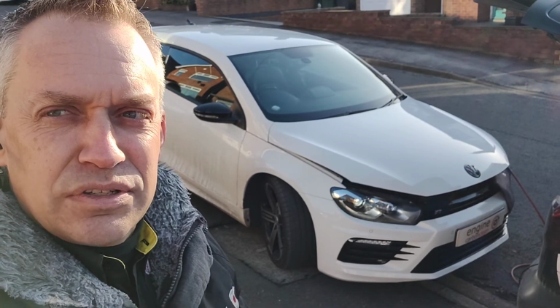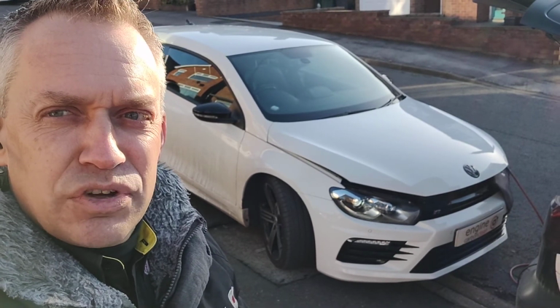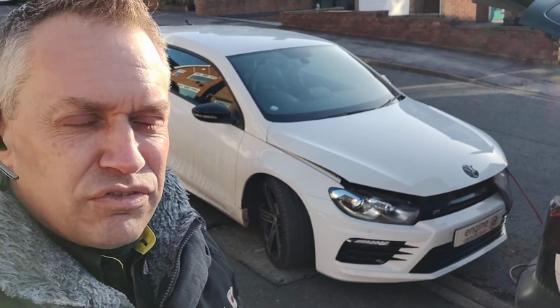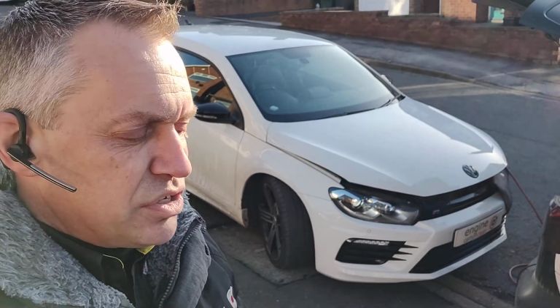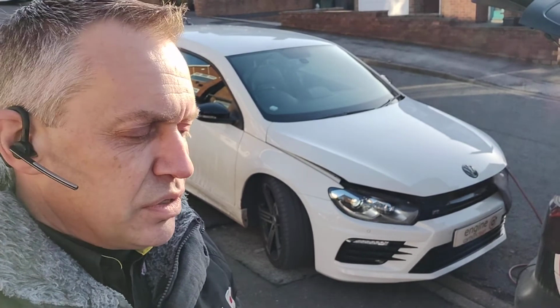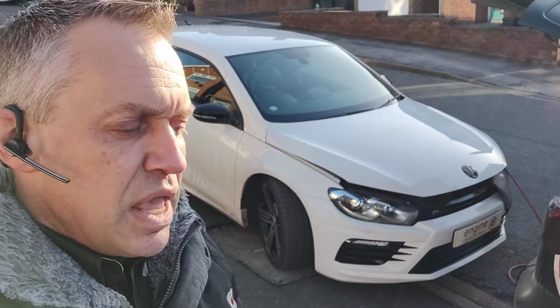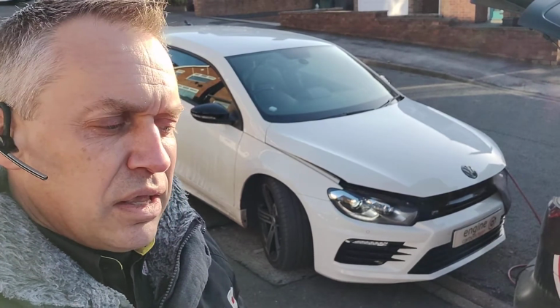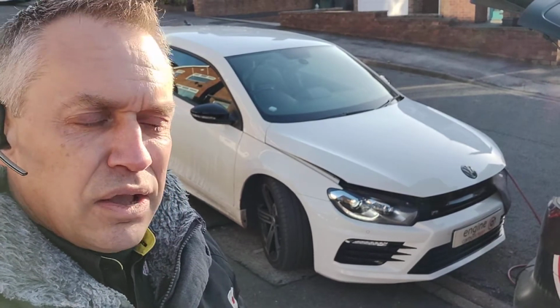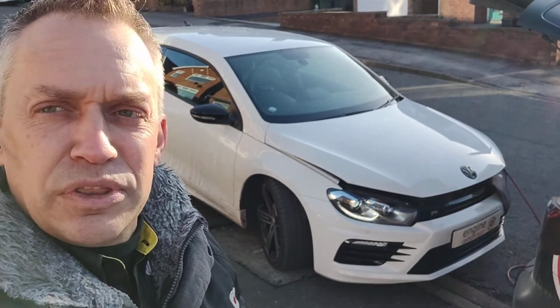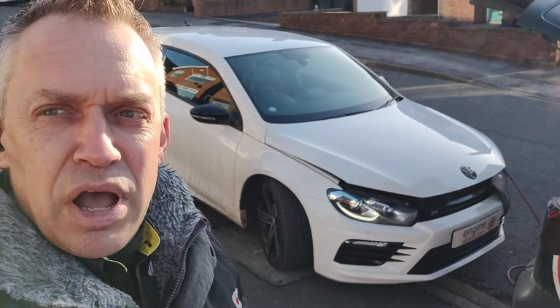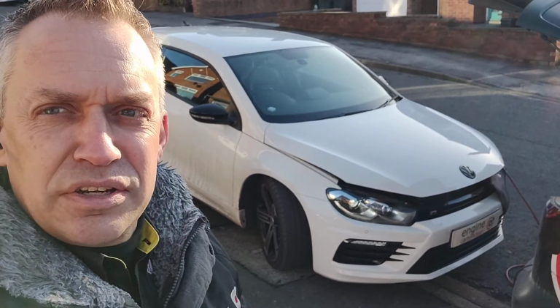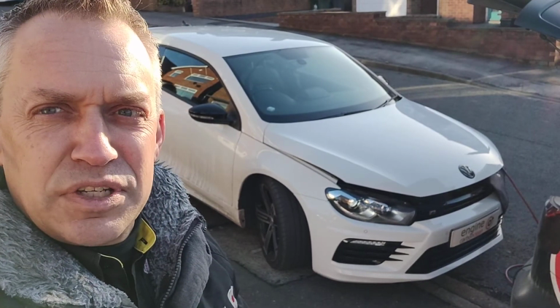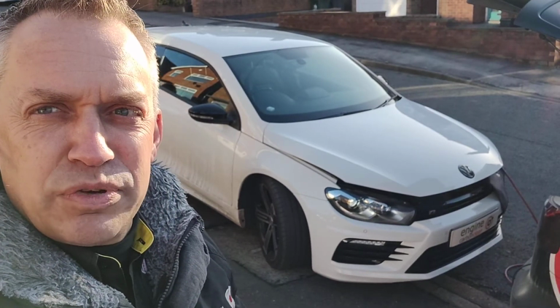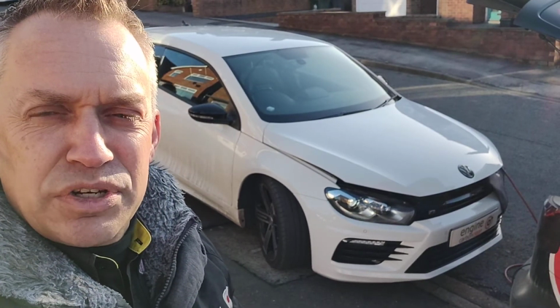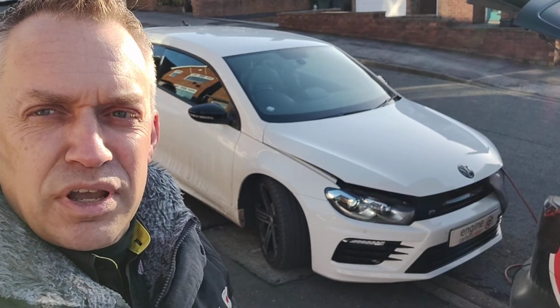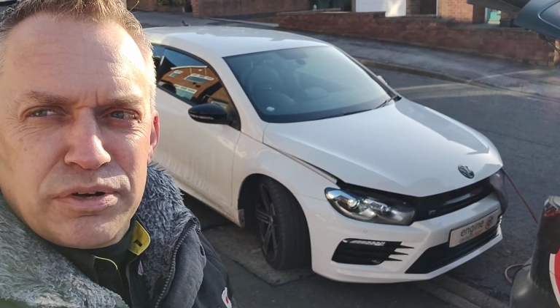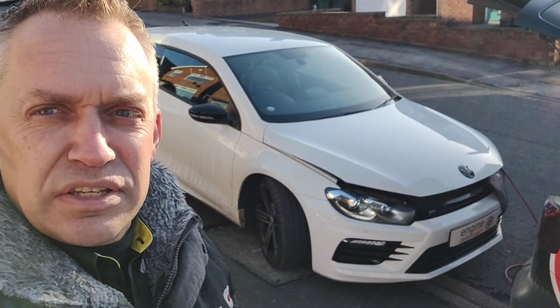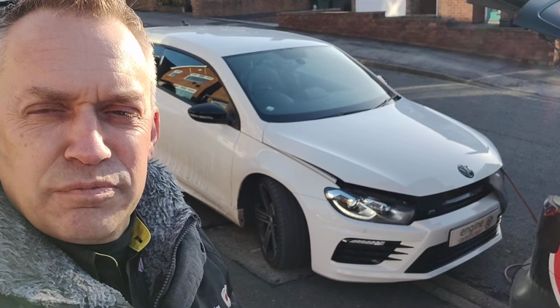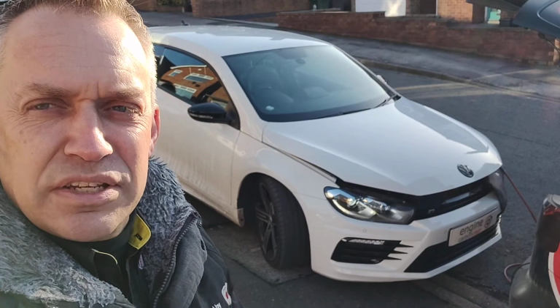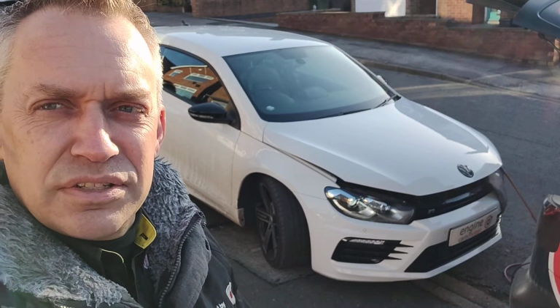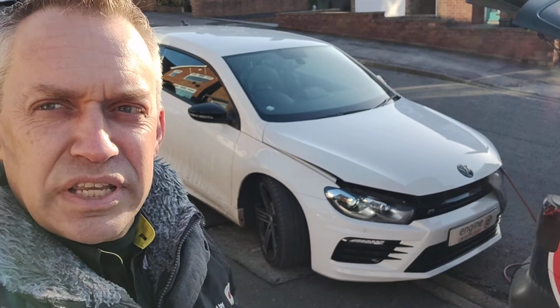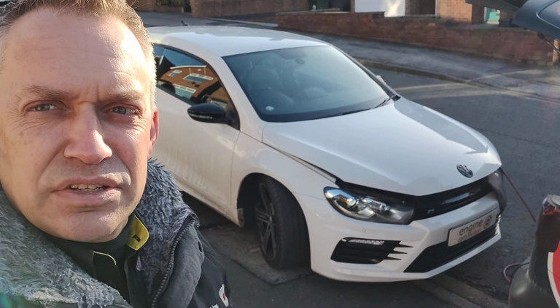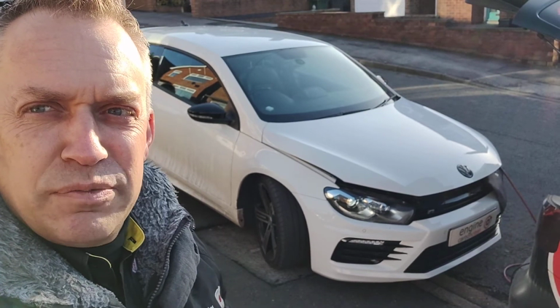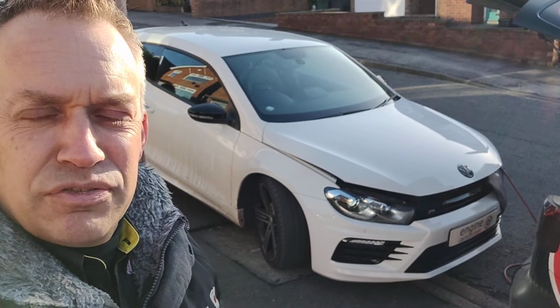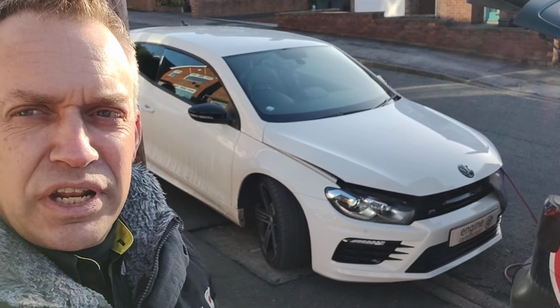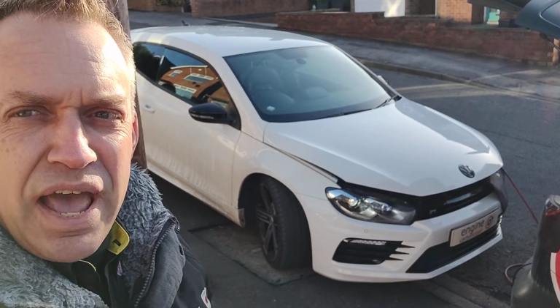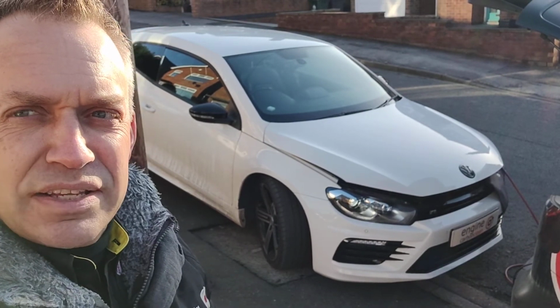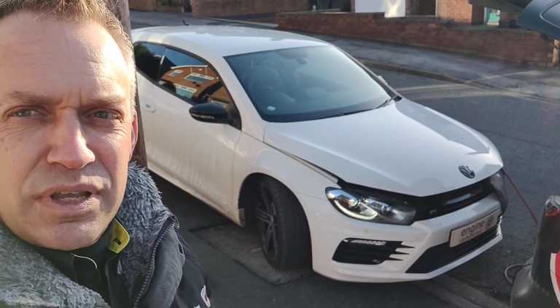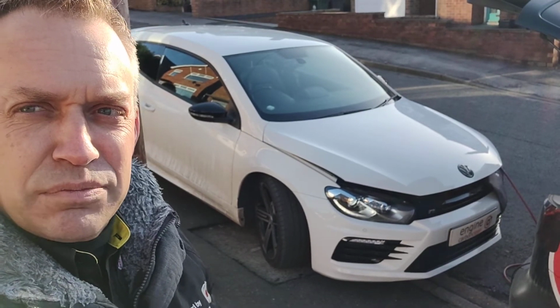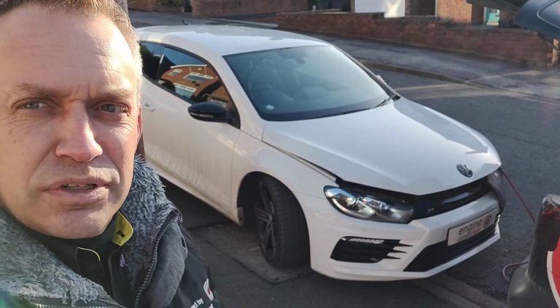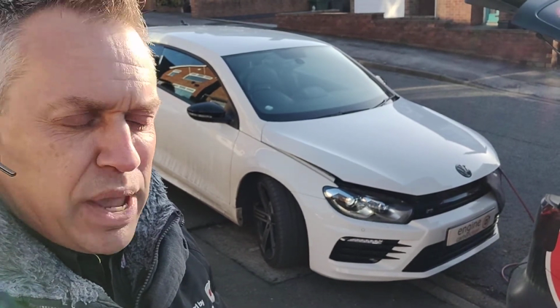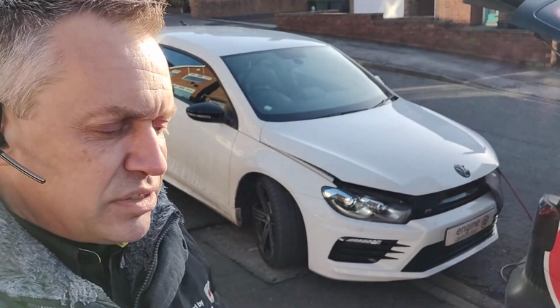So it's not running rich at all. With the mileage, this is pretty much a preventative maintenance clean, just keeping it running at its absolute best.